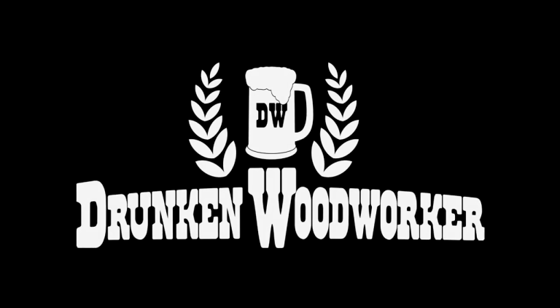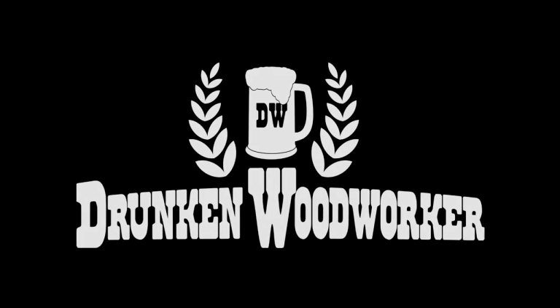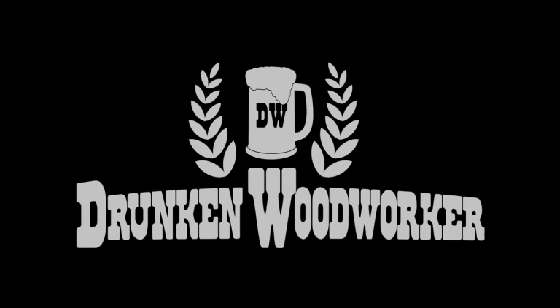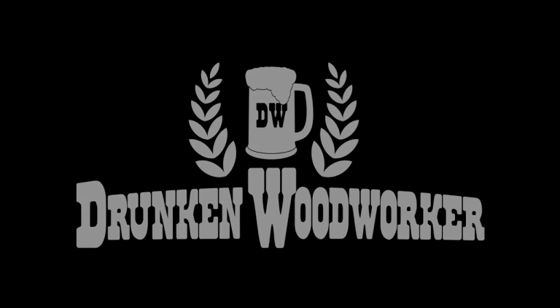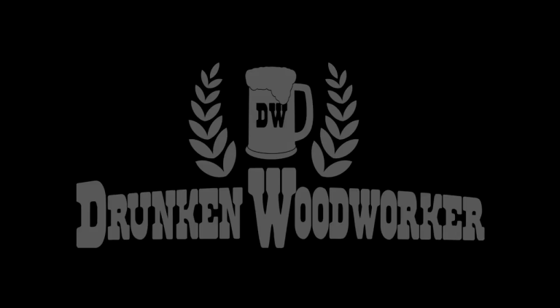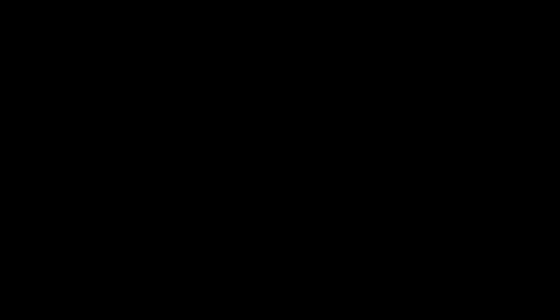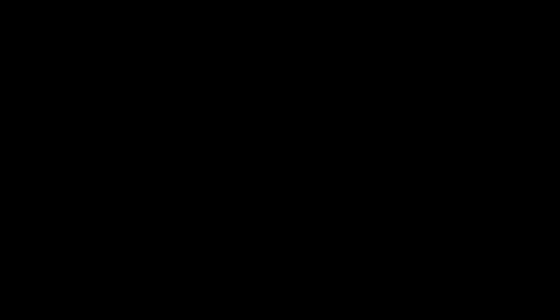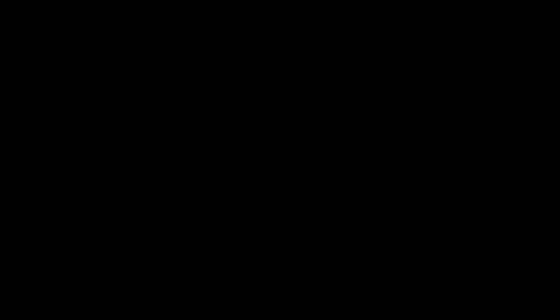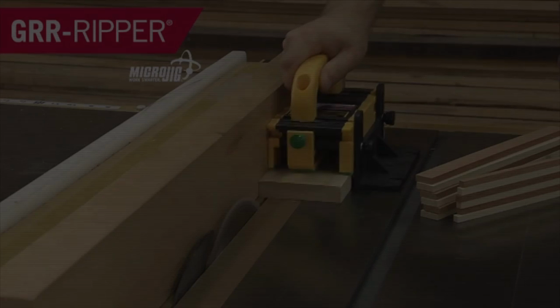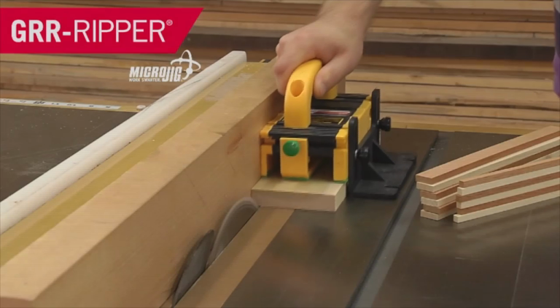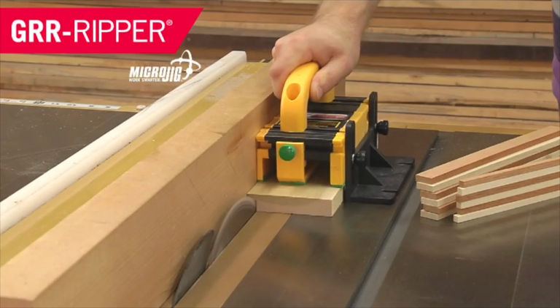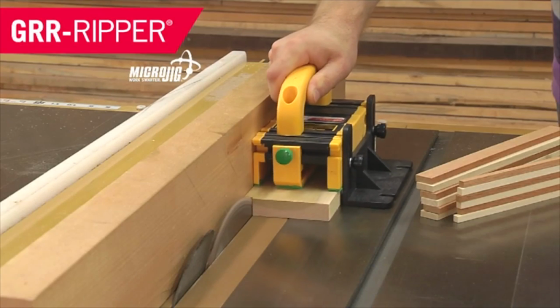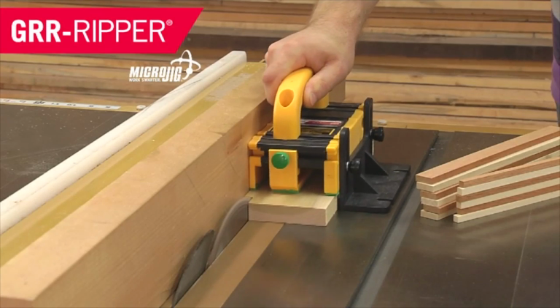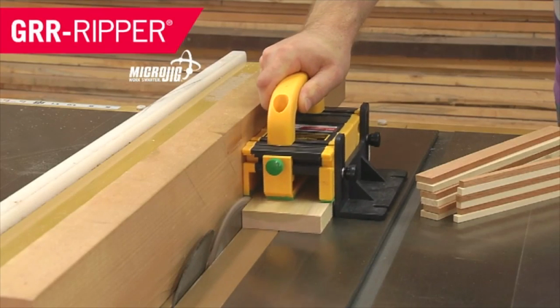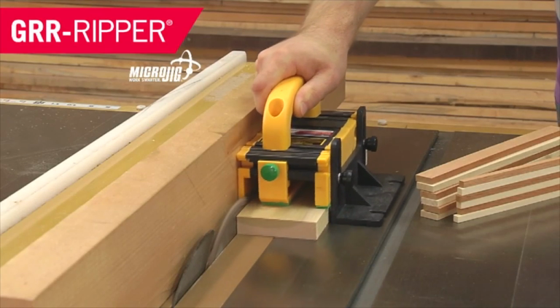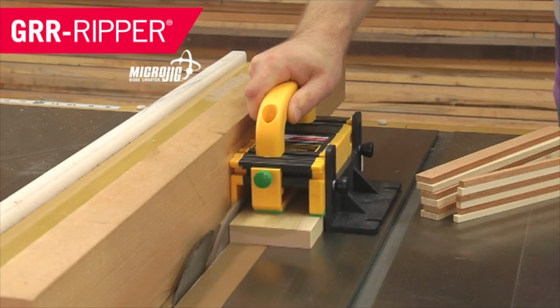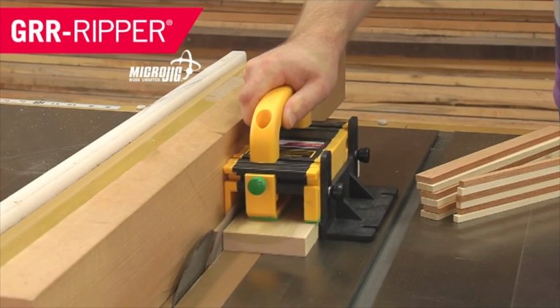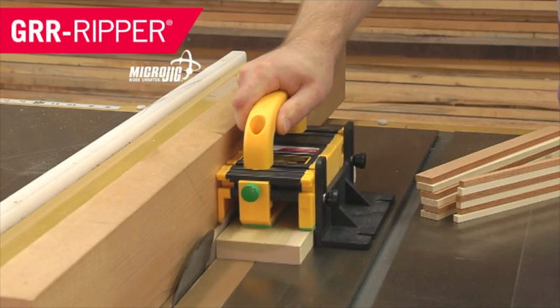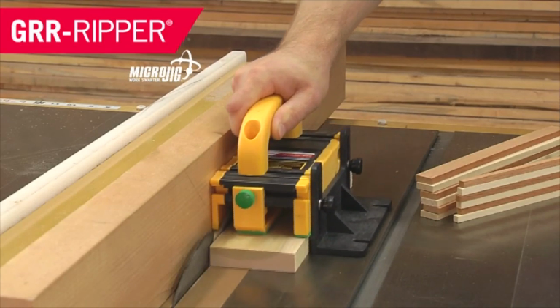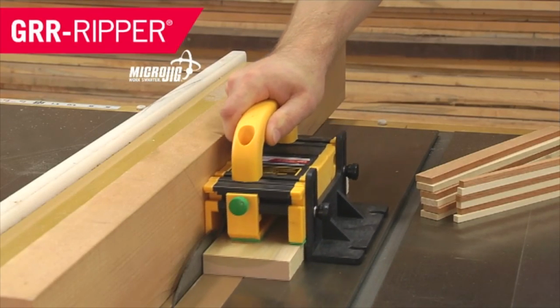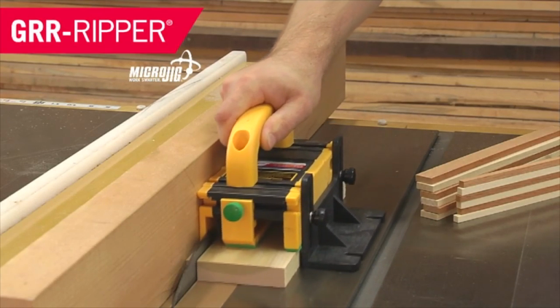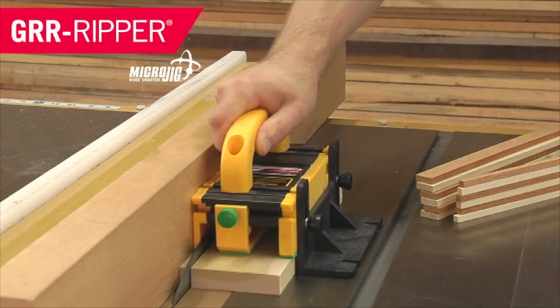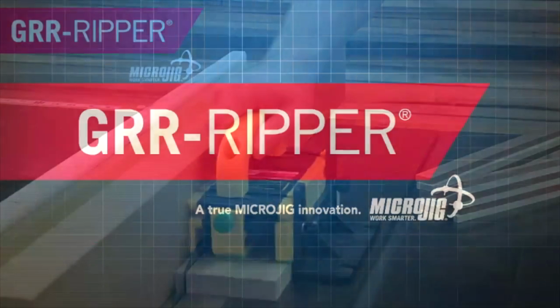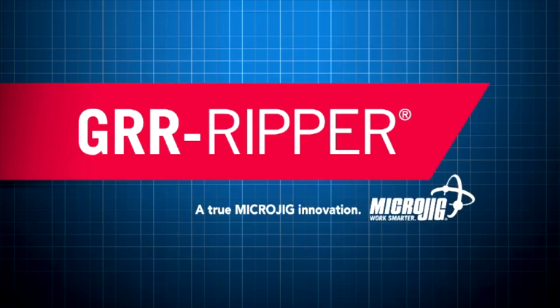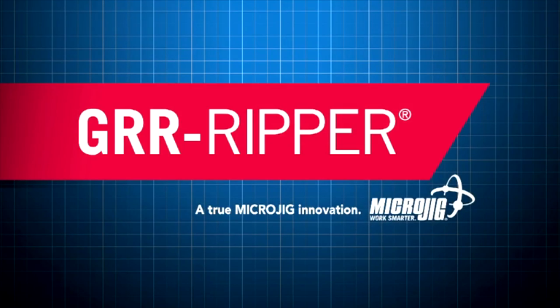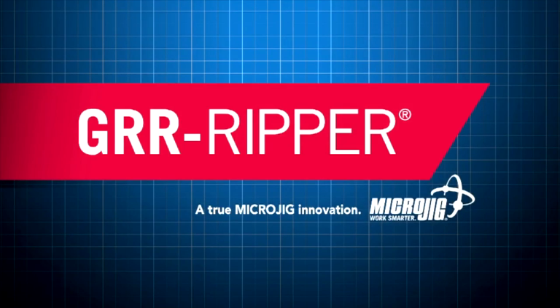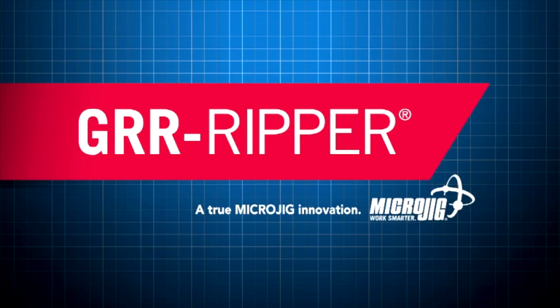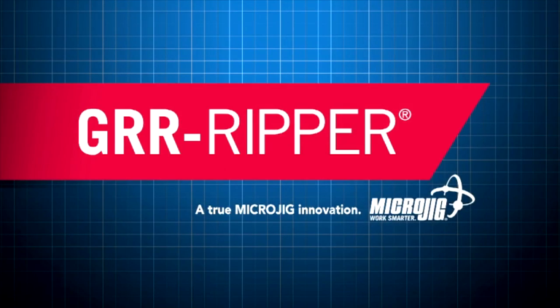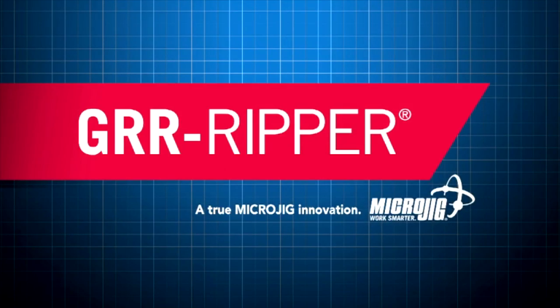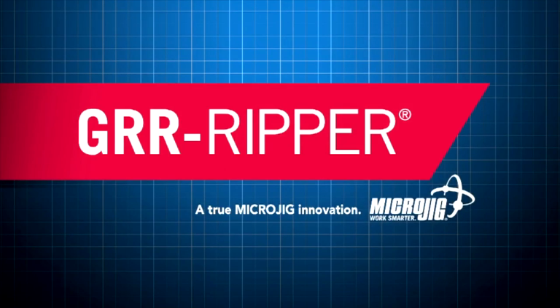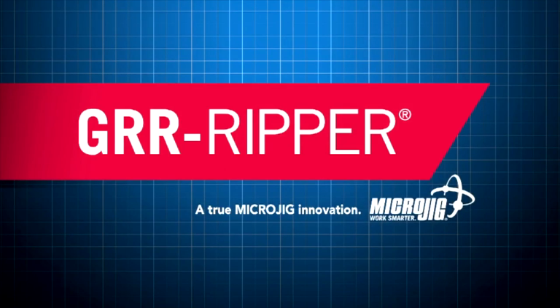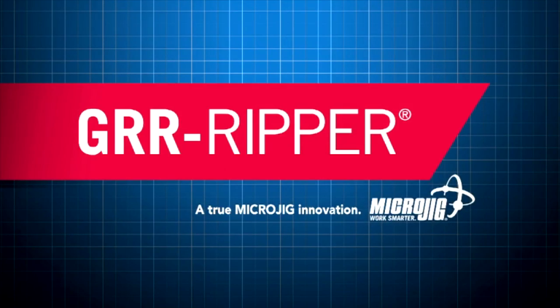Today's show is sponsored by Microjig, maker of the Gripper. Work safer, work smarter.